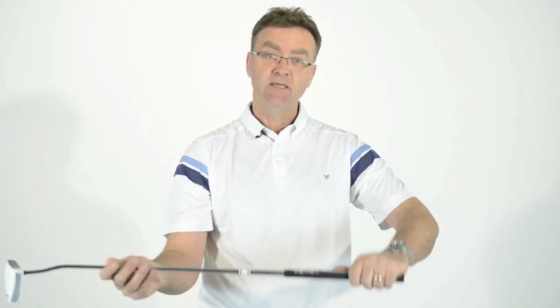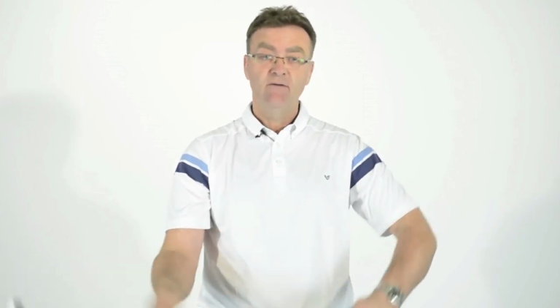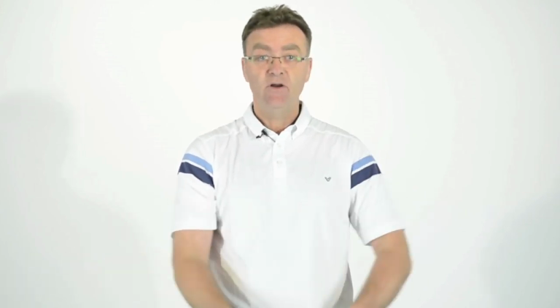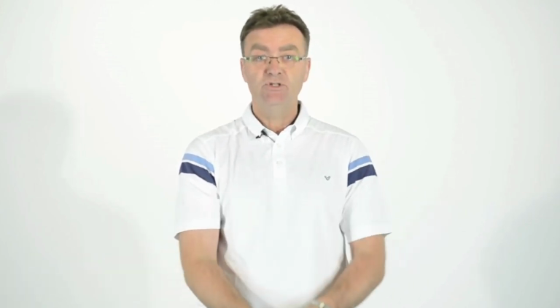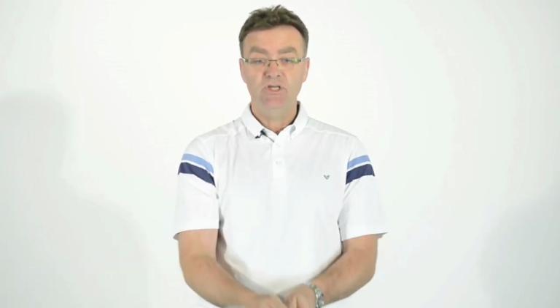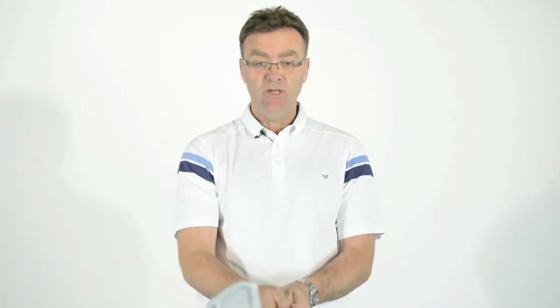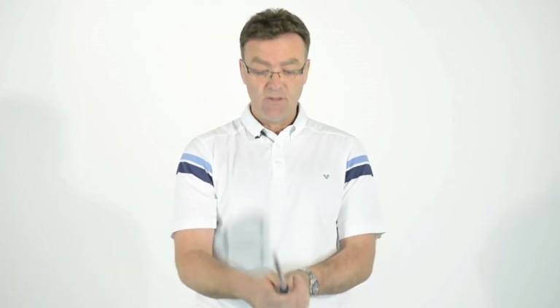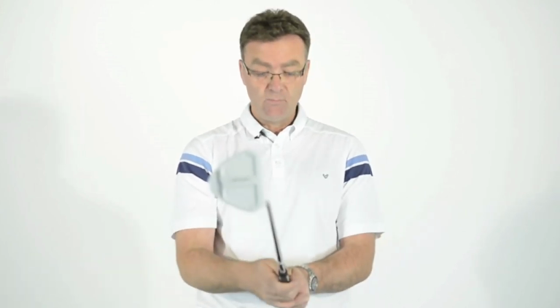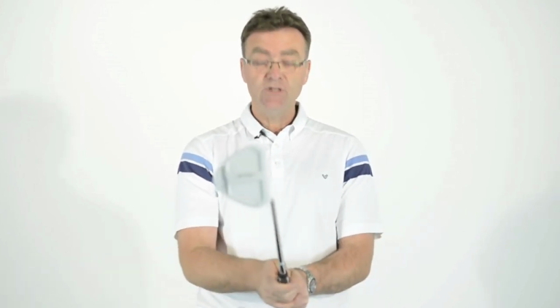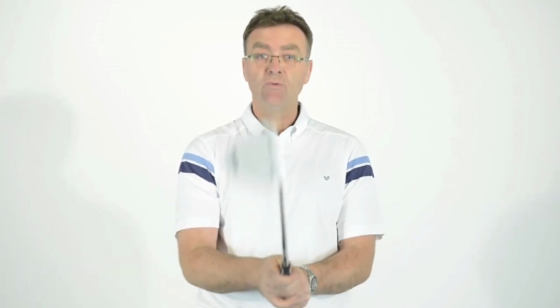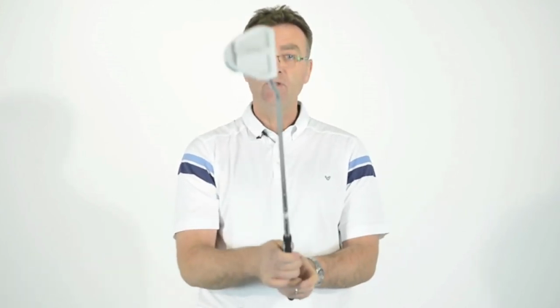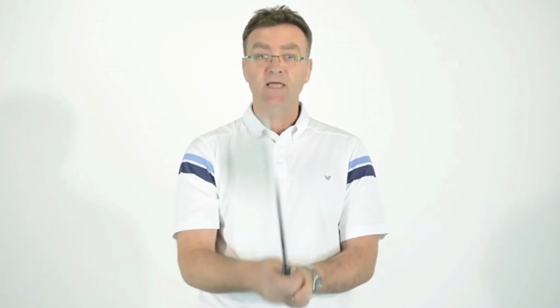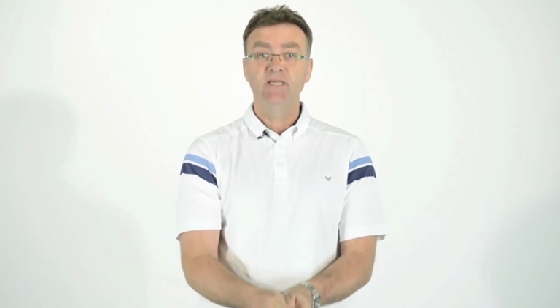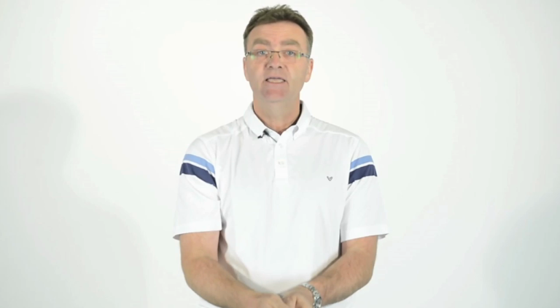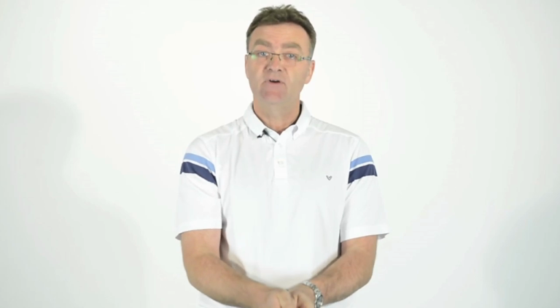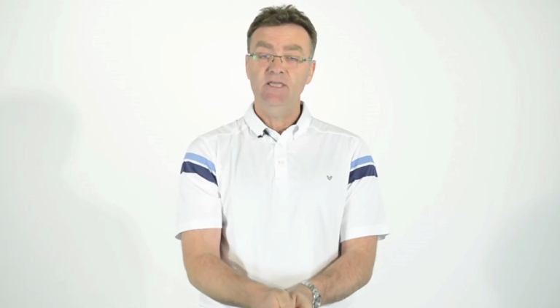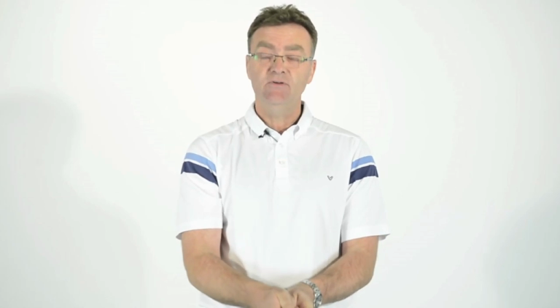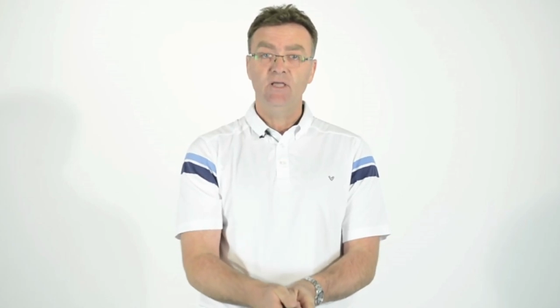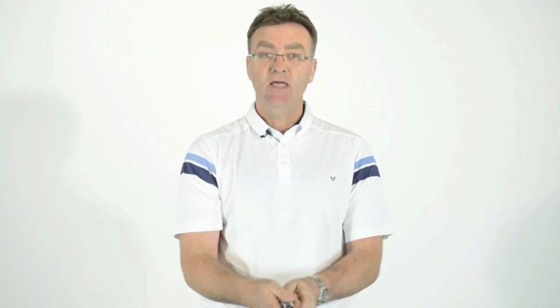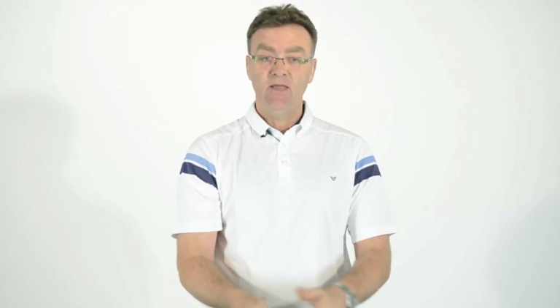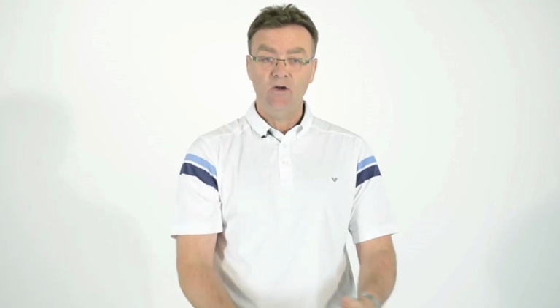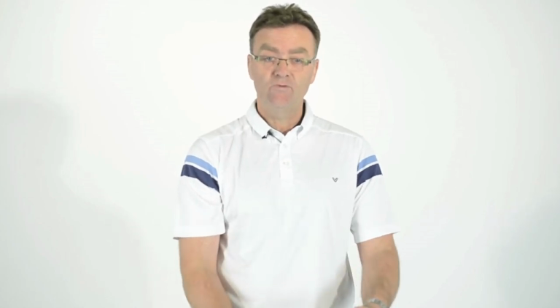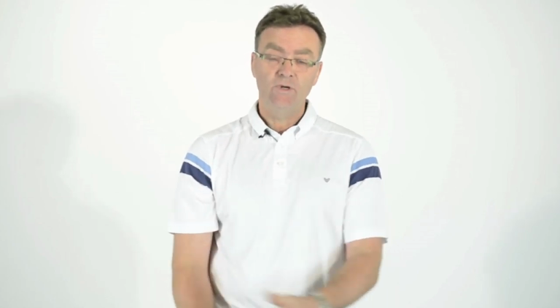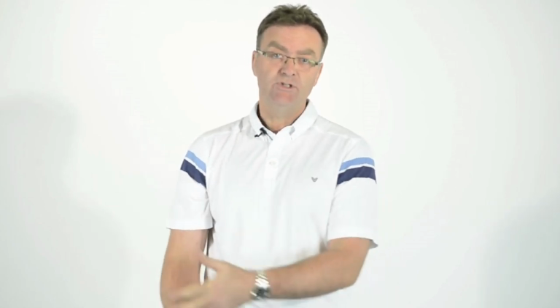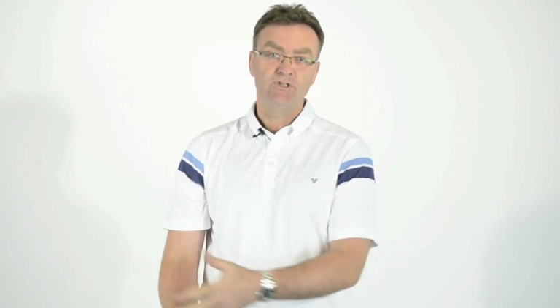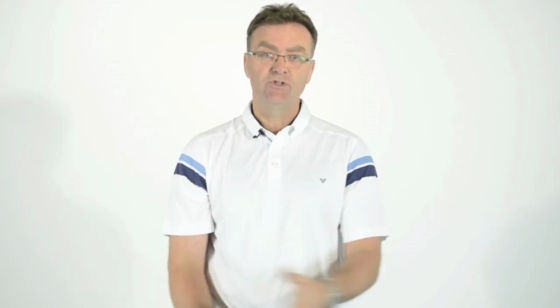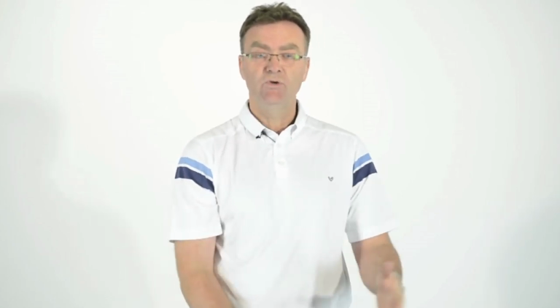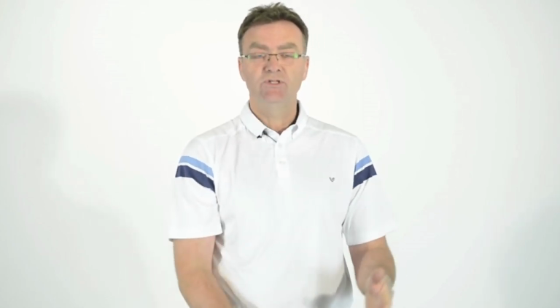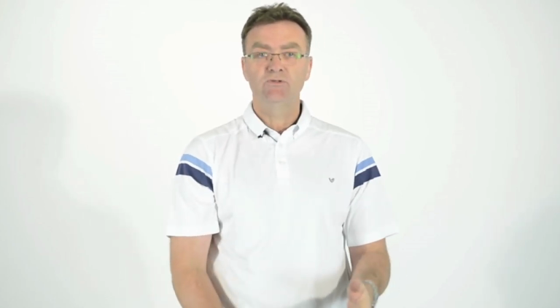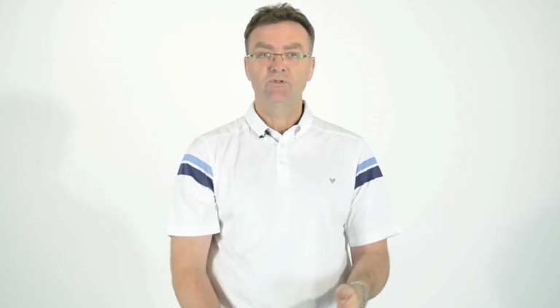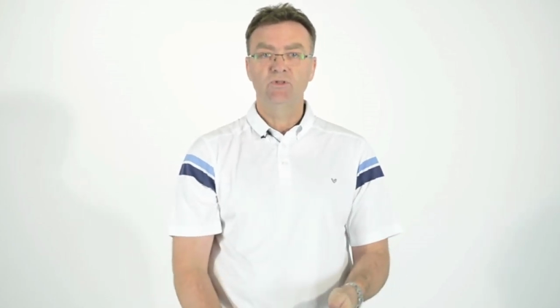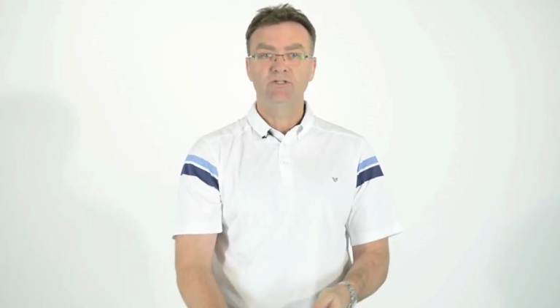That's the key to putting — hands in the right place, very much as a unit. The pressure on both hands is very even, and overall it's just a smooth, gentle action.